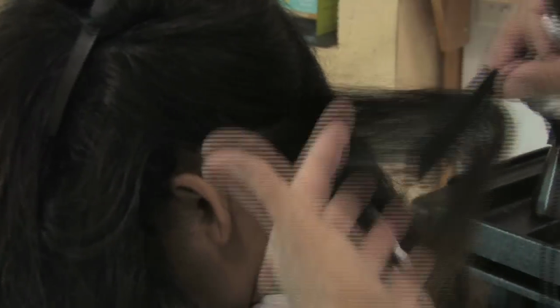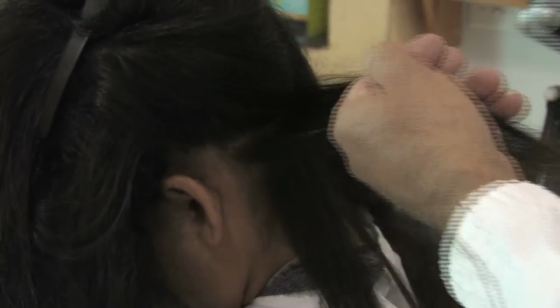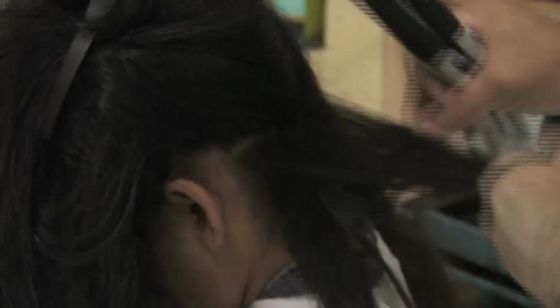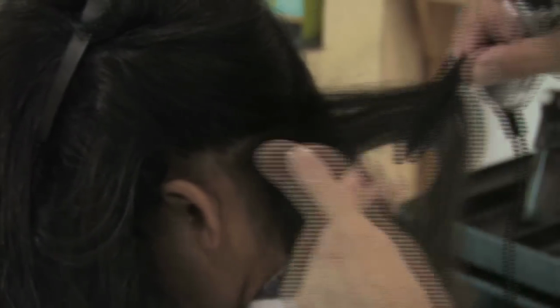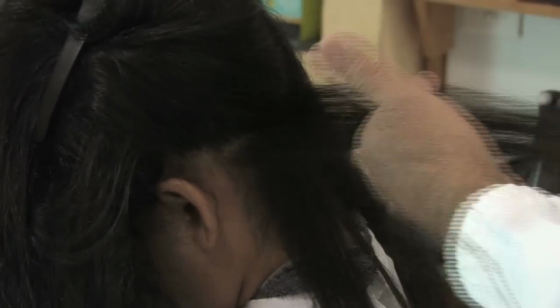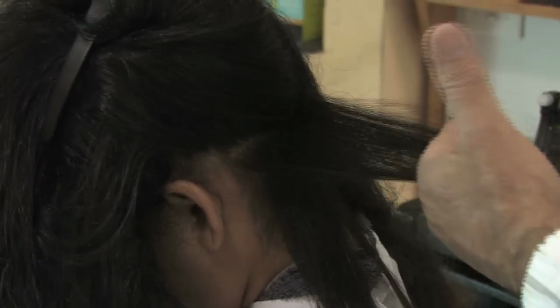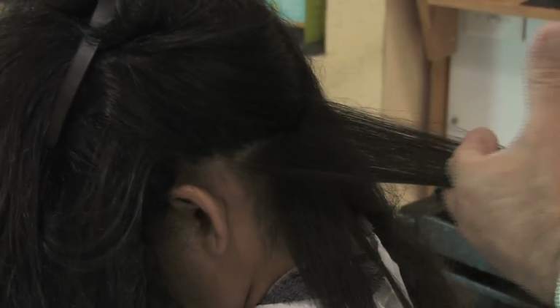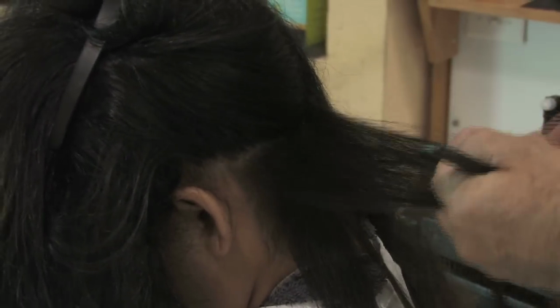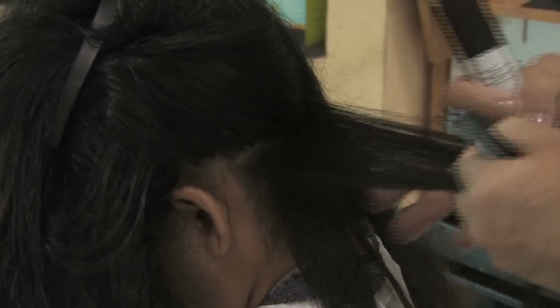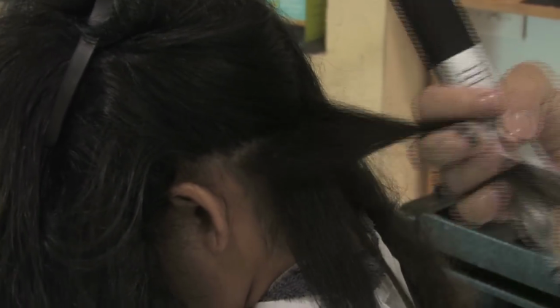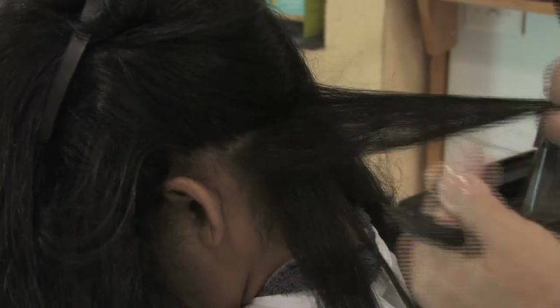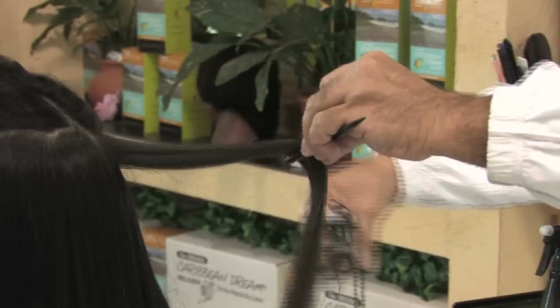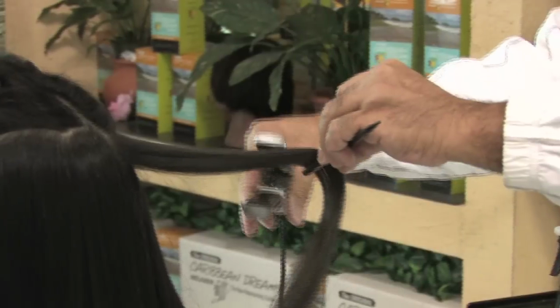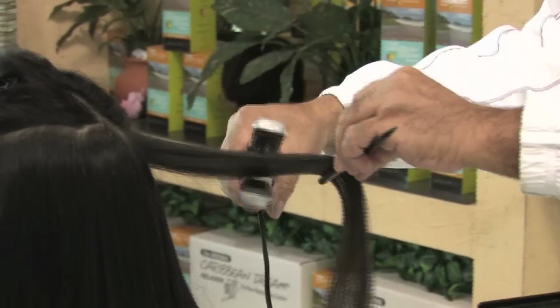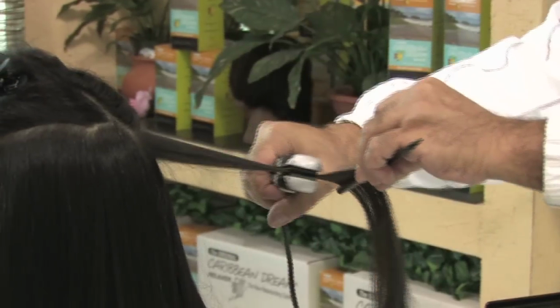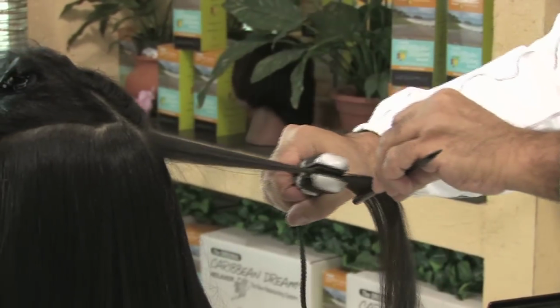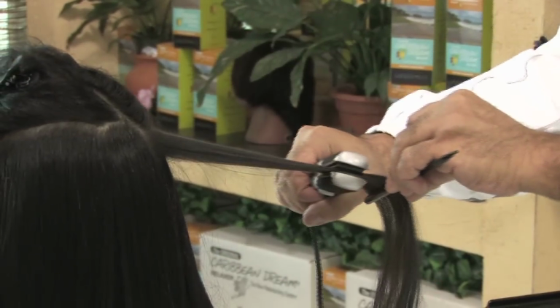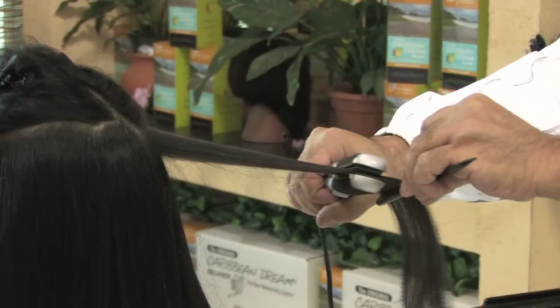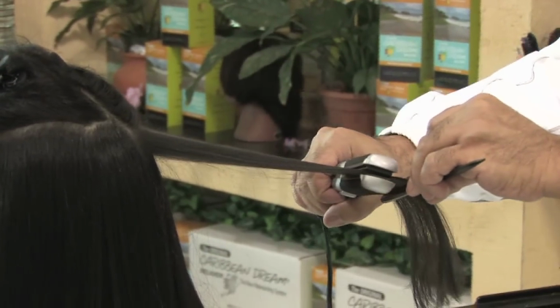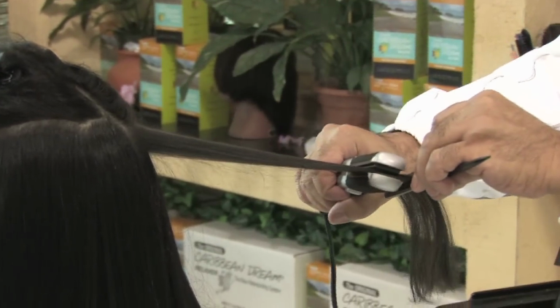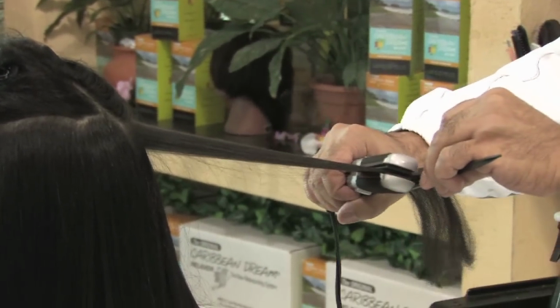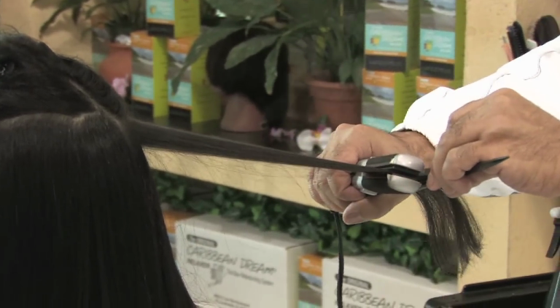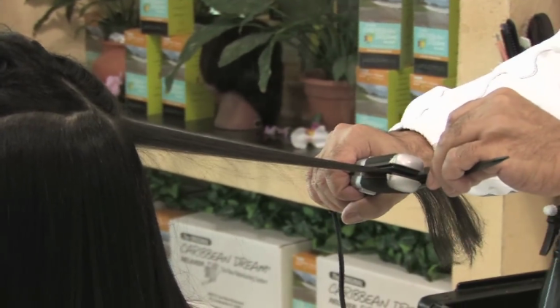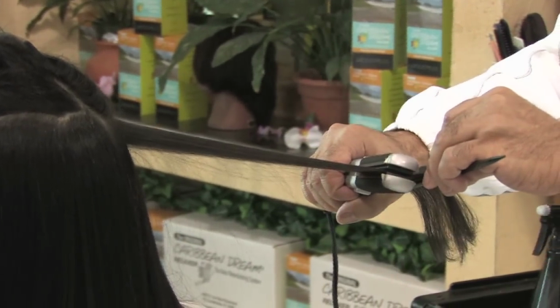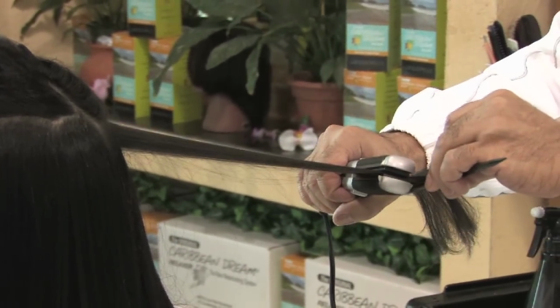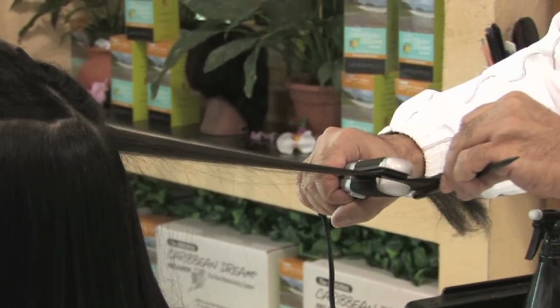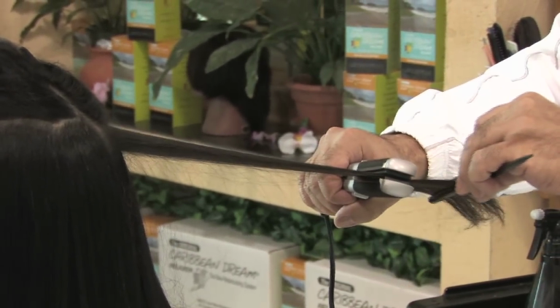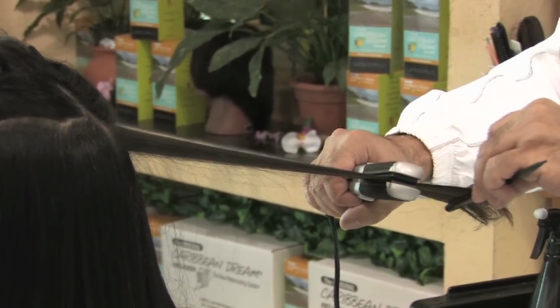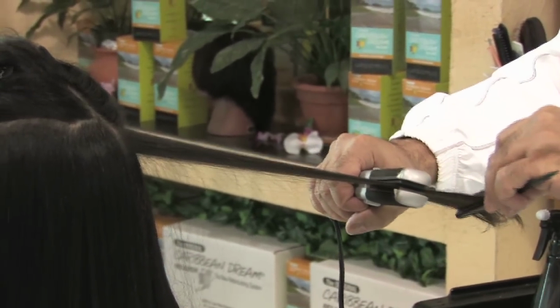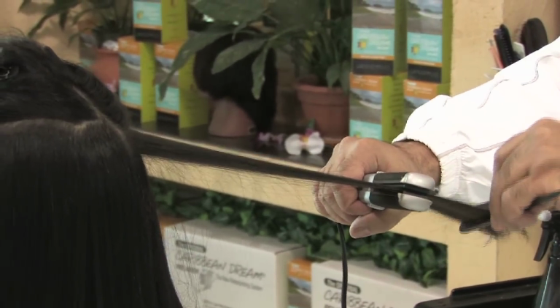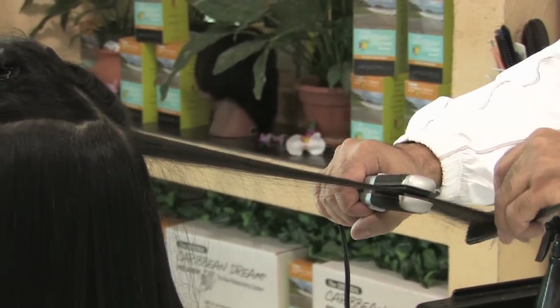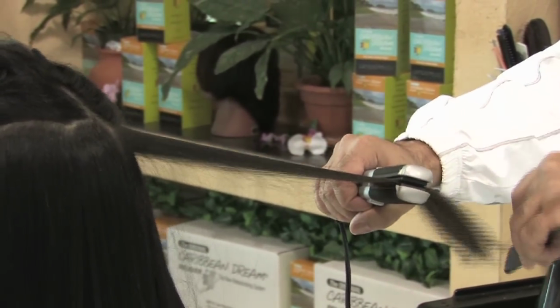Begin to flat iron hair, starting from roots to ends, taking half inch sections.